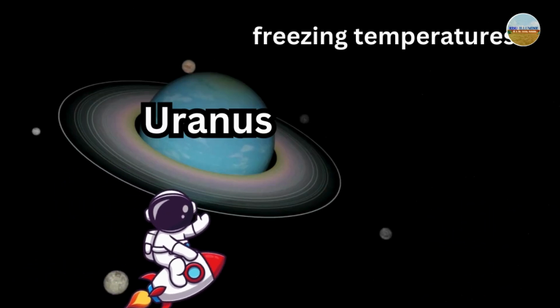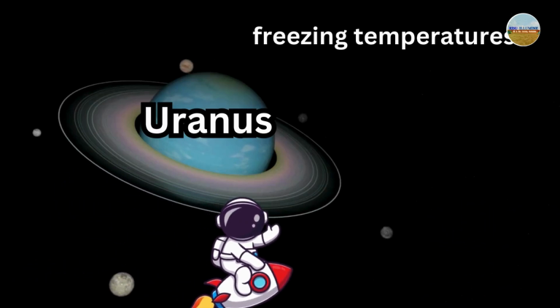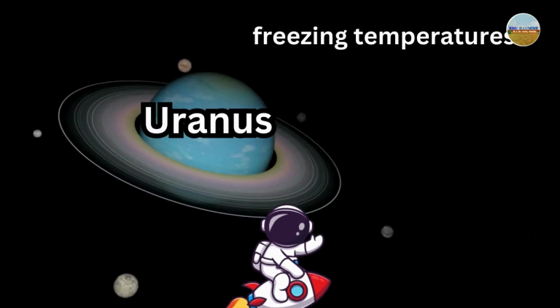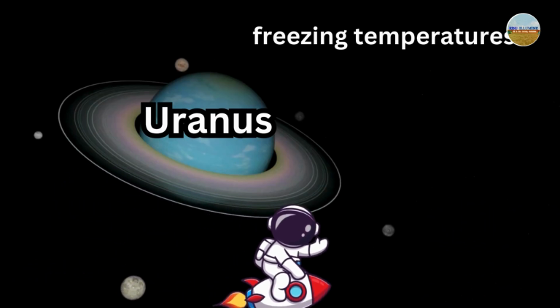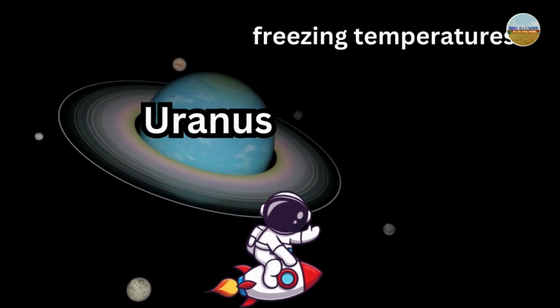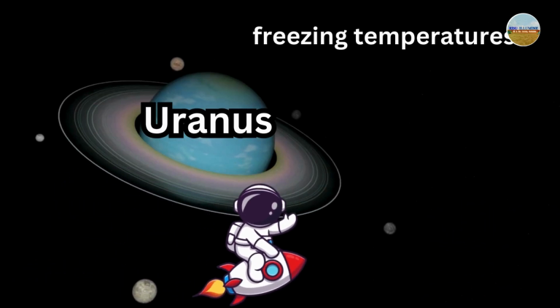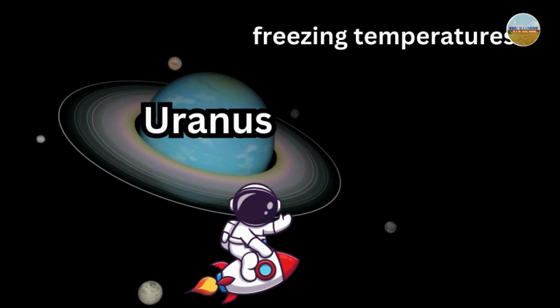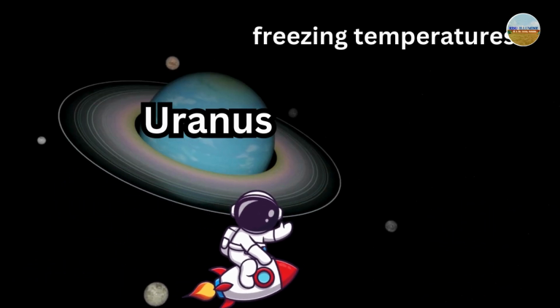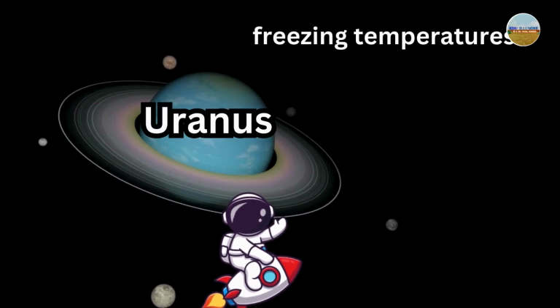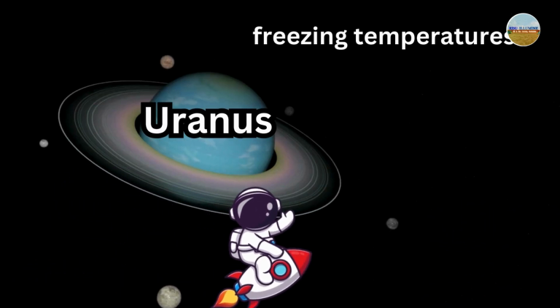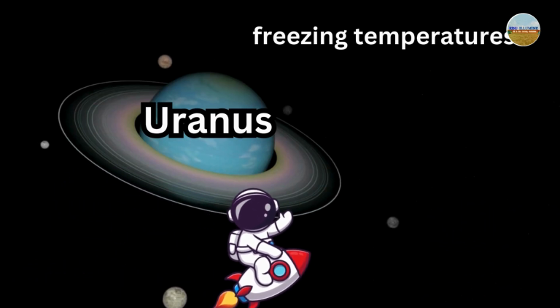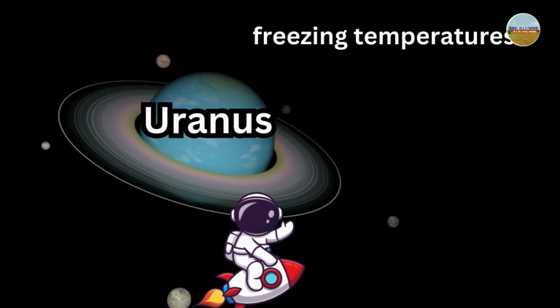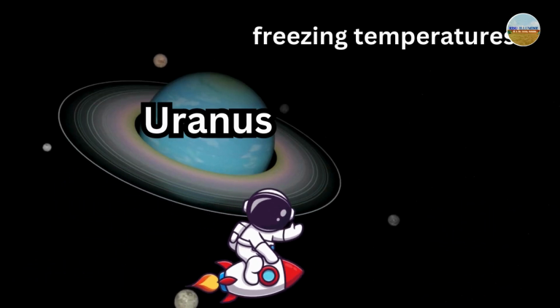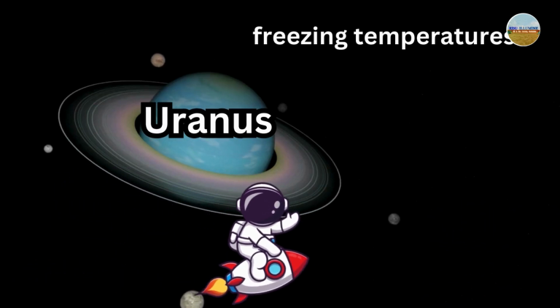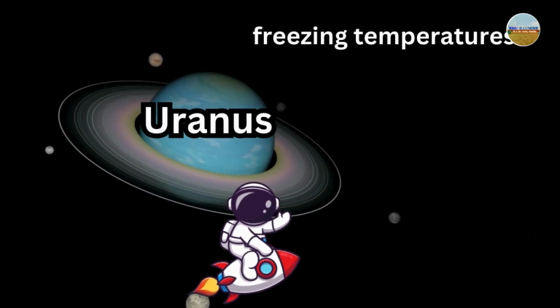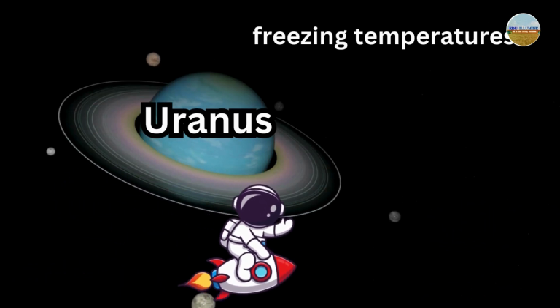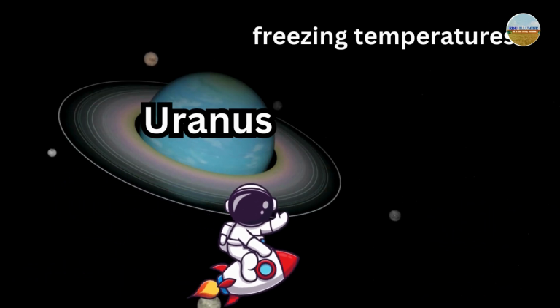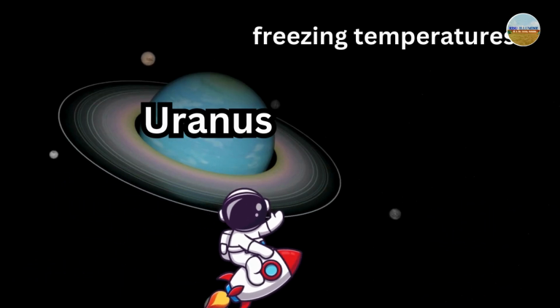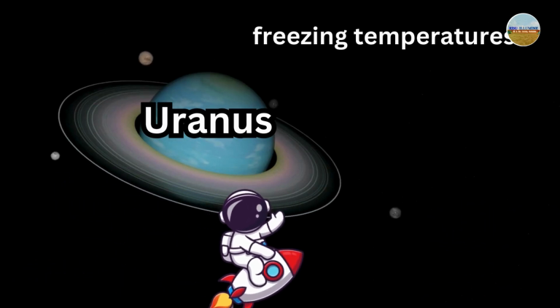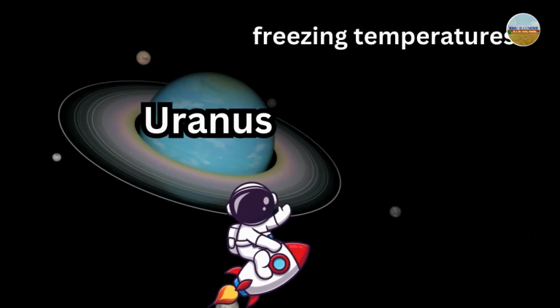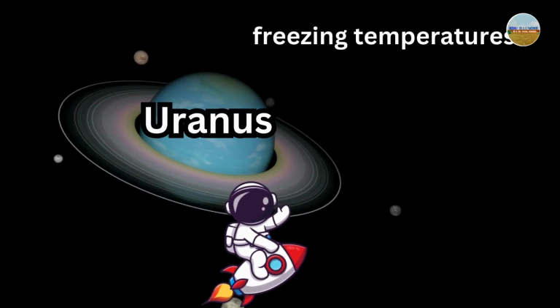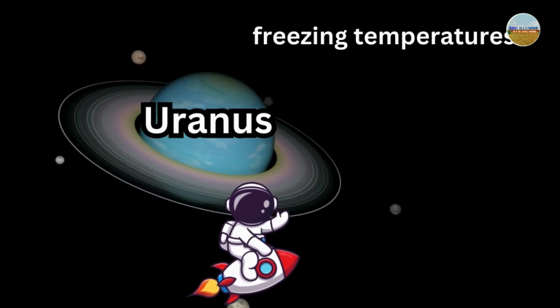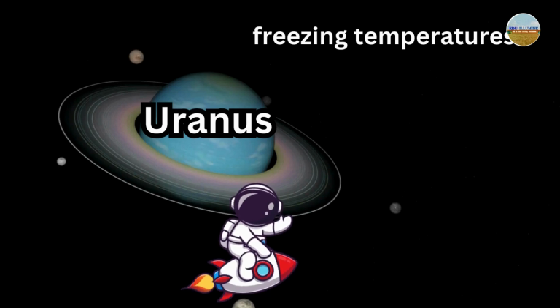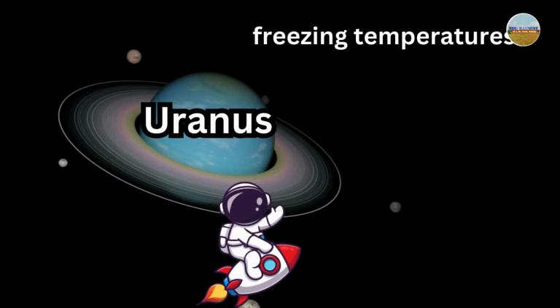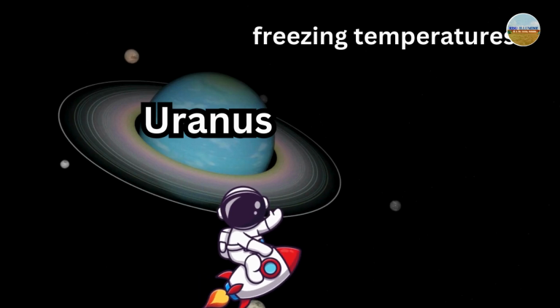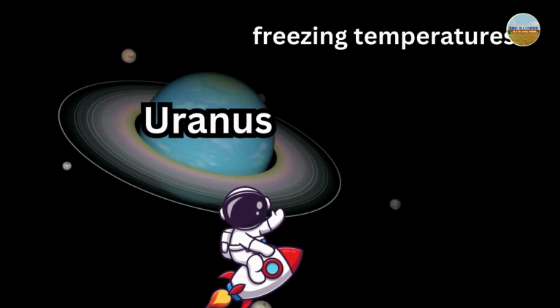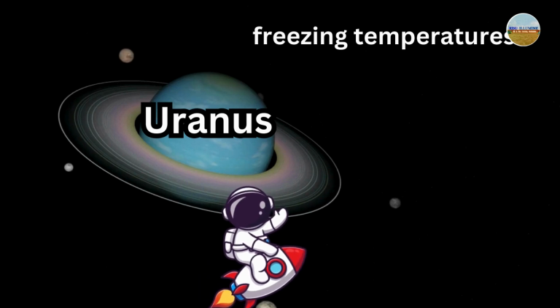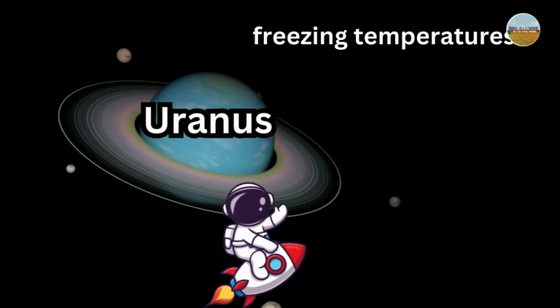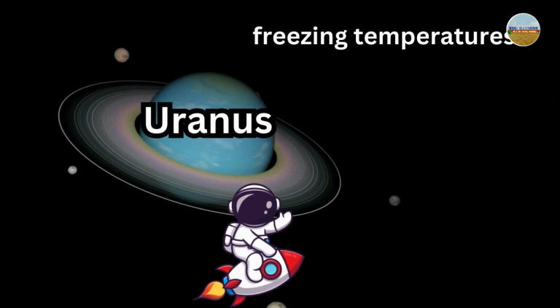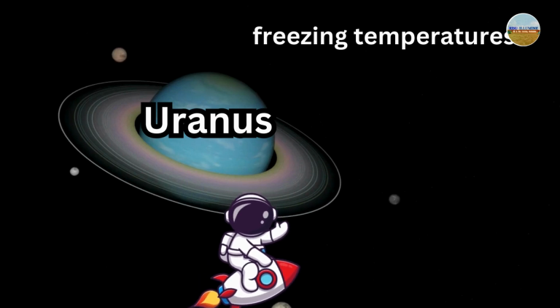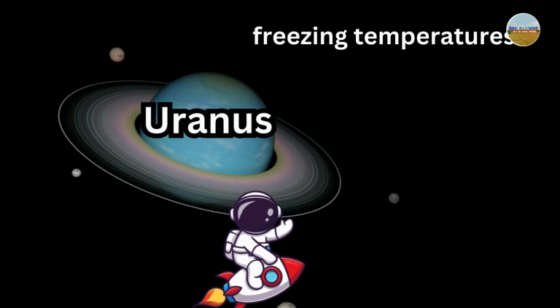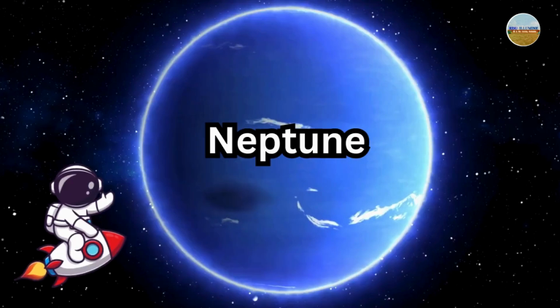Let's visit Uranus. It's a bit different because it rotates on its side, with freezing temperatures.